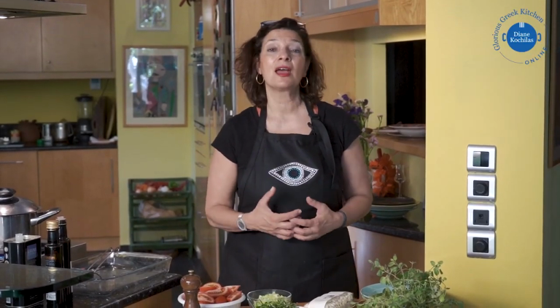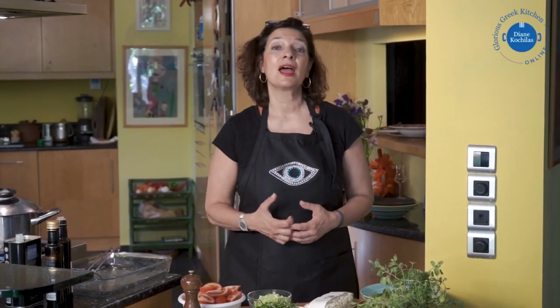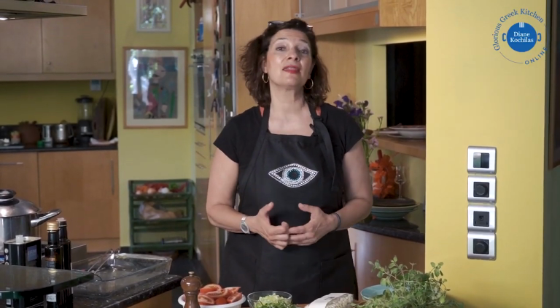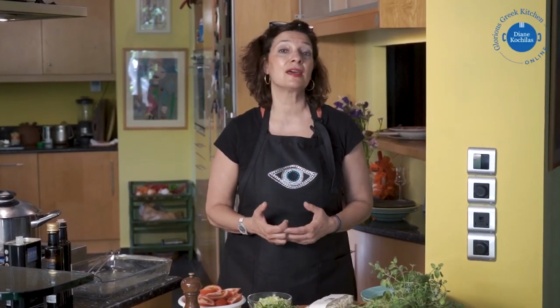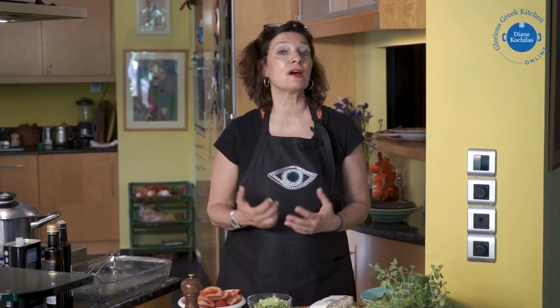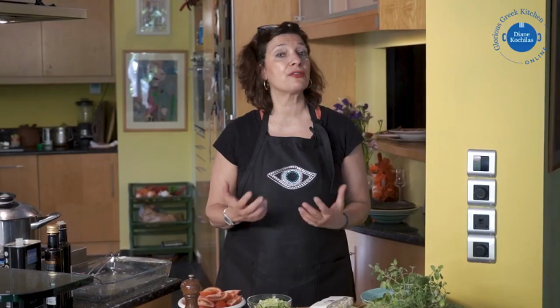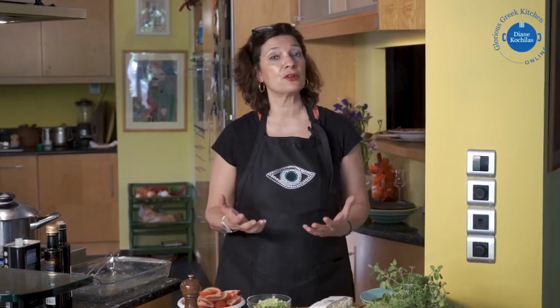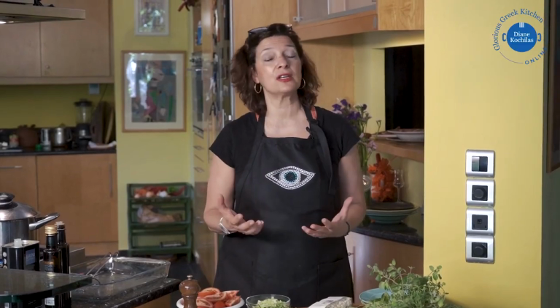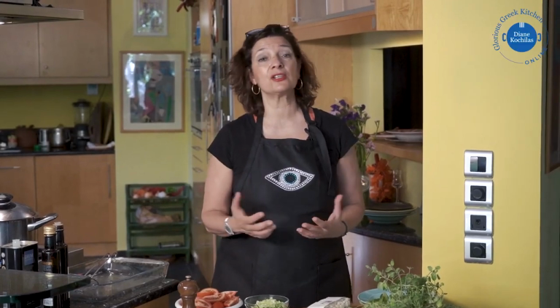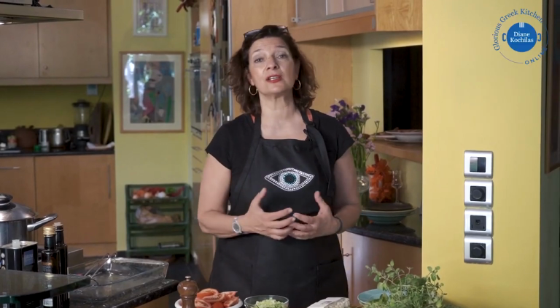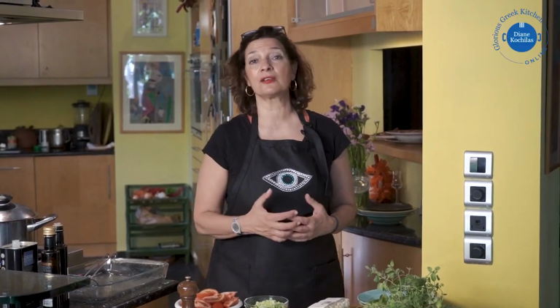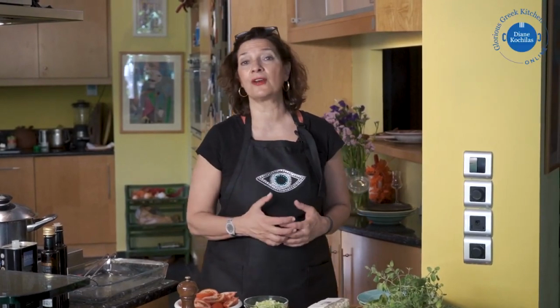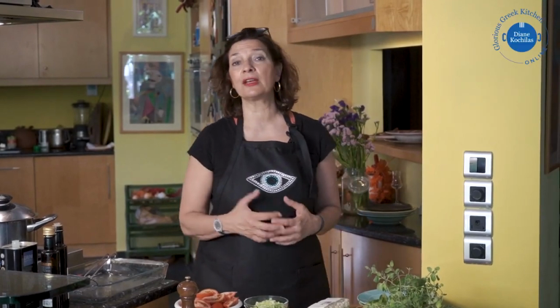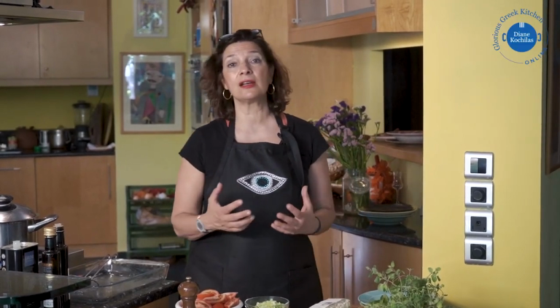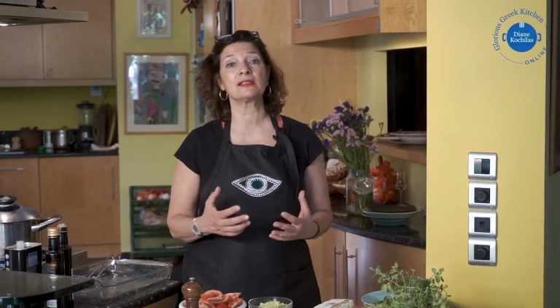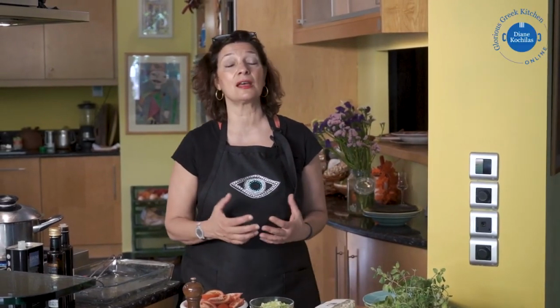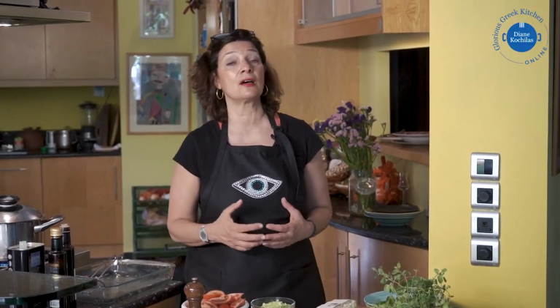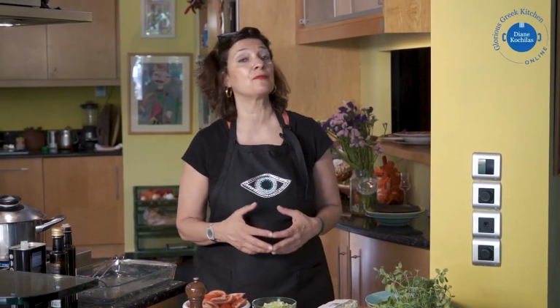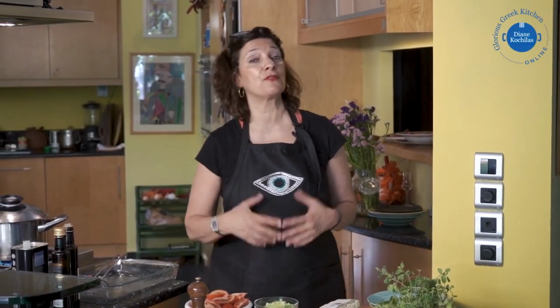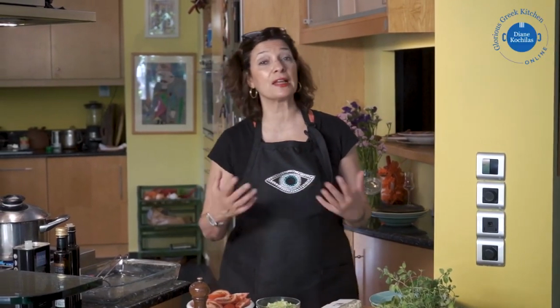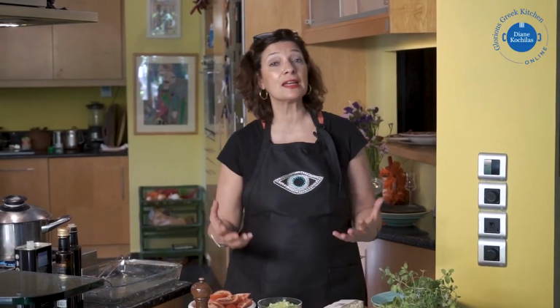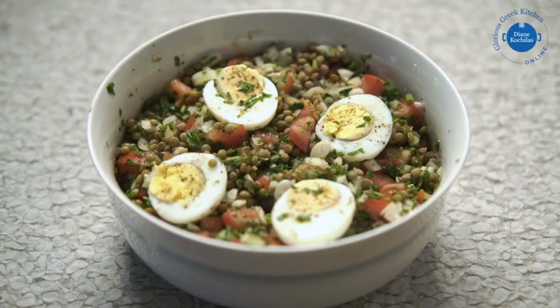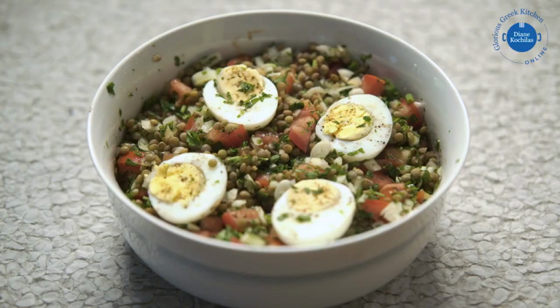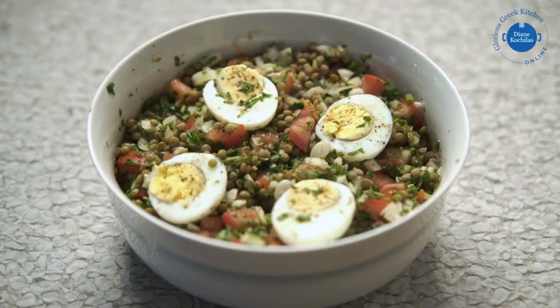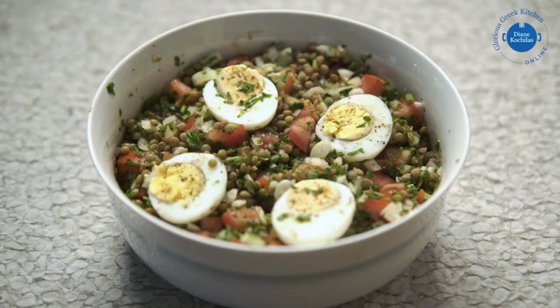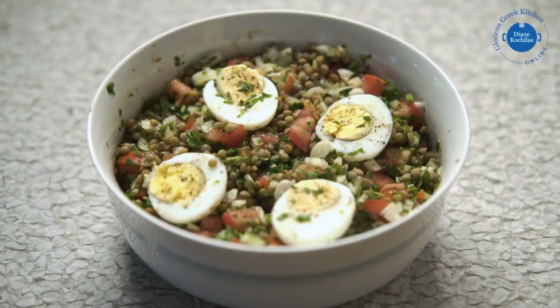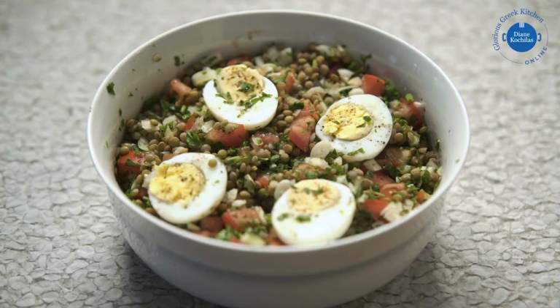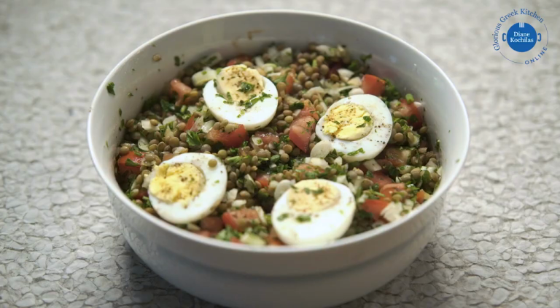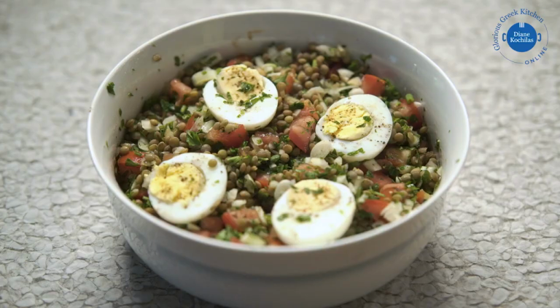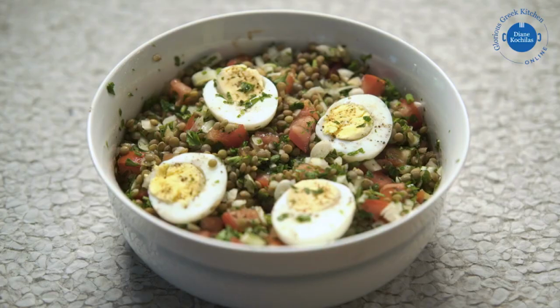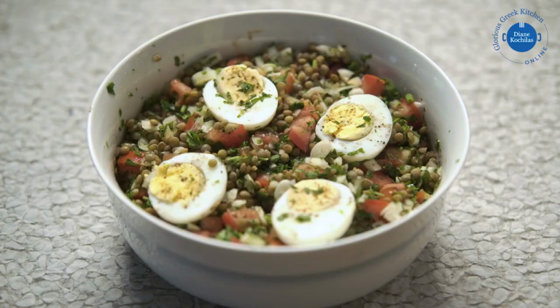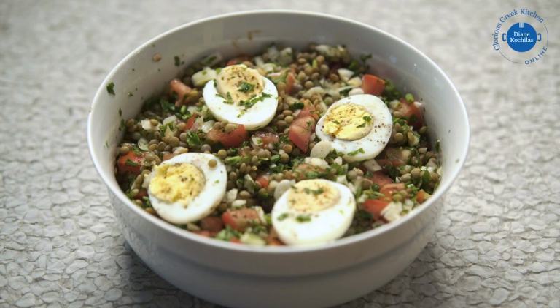And then a third dish is a very nice, filling and refreshing lentil salad.